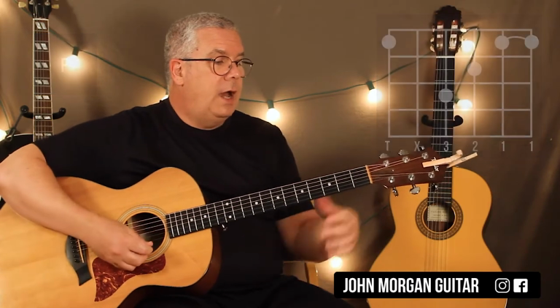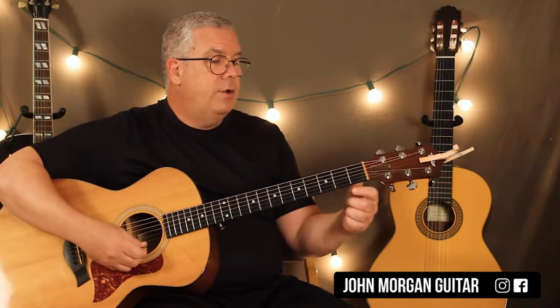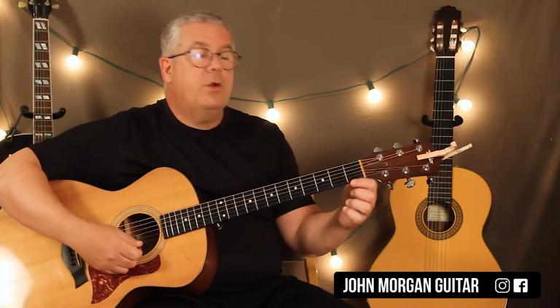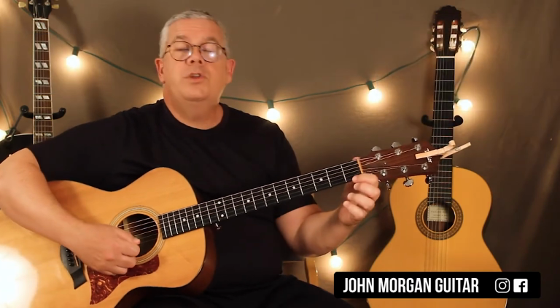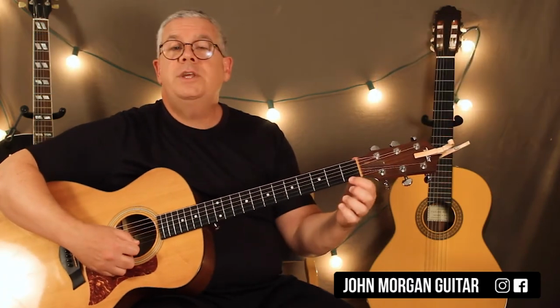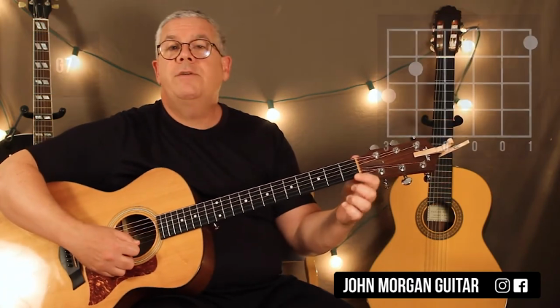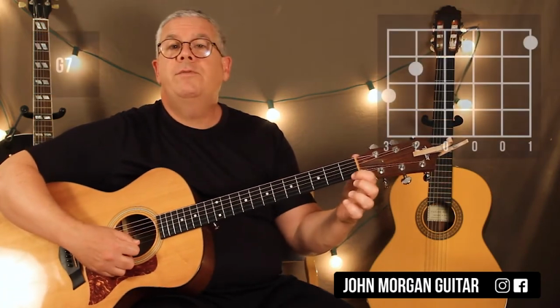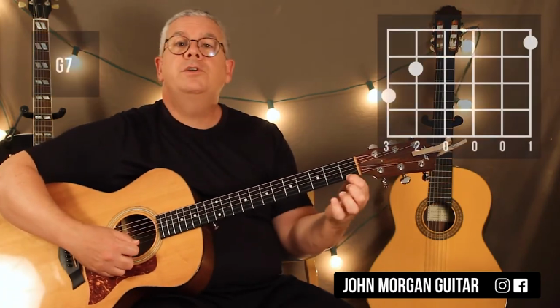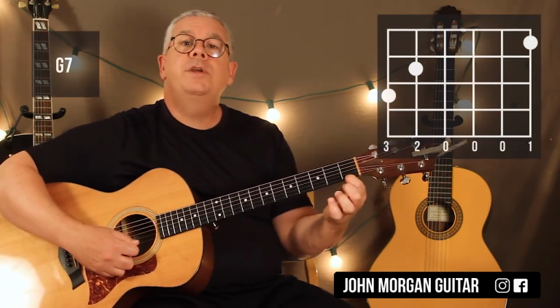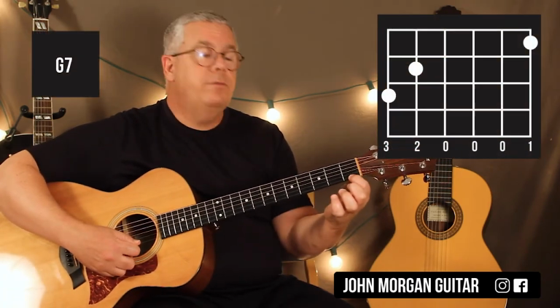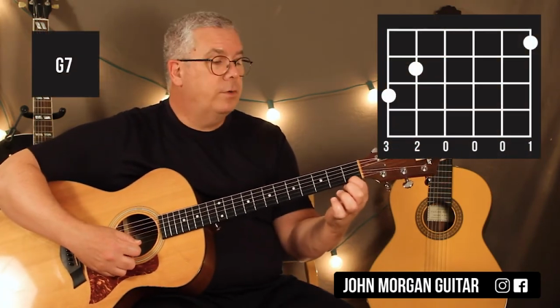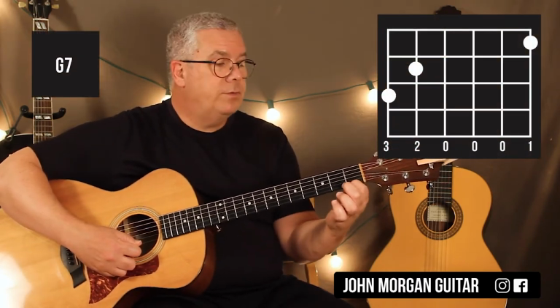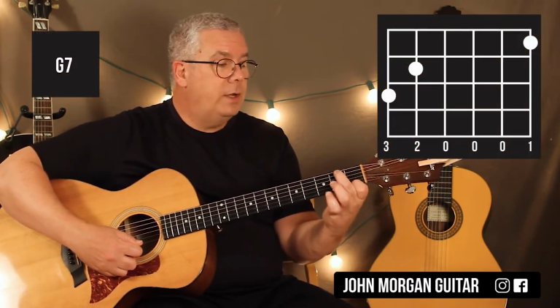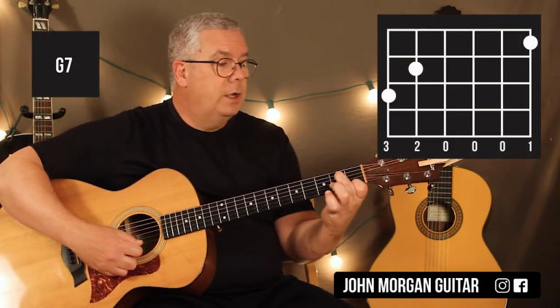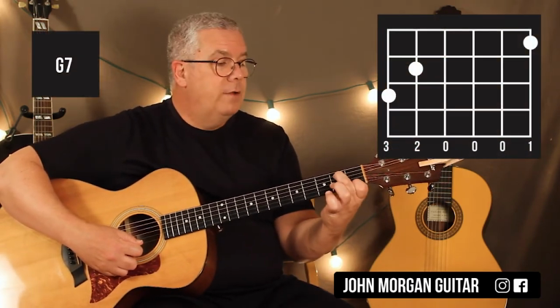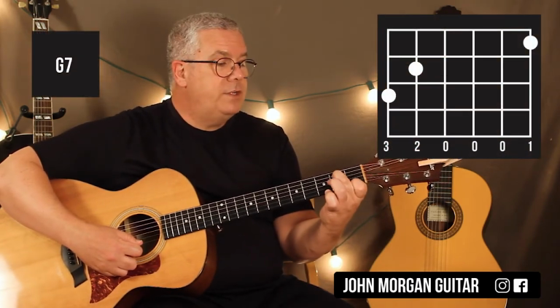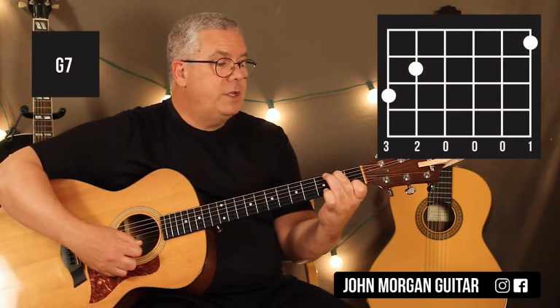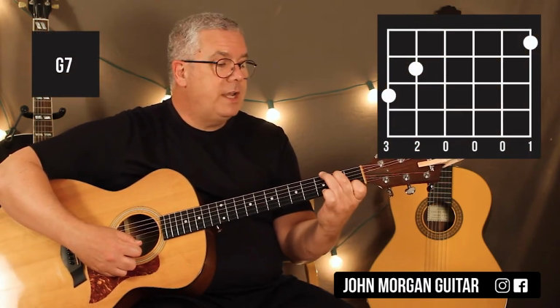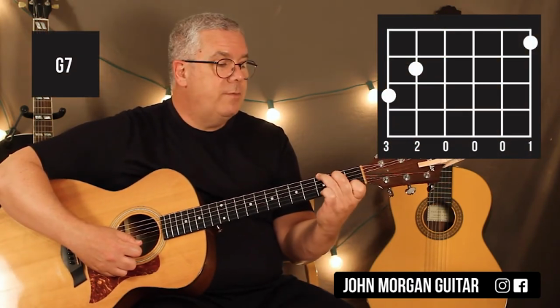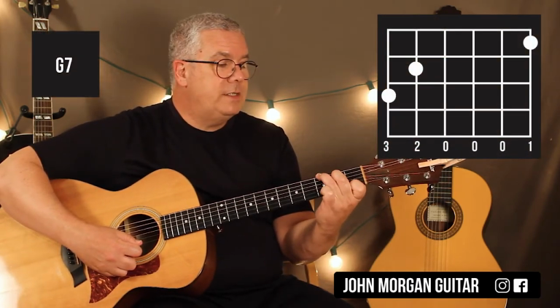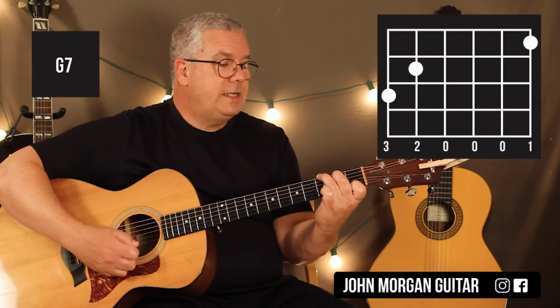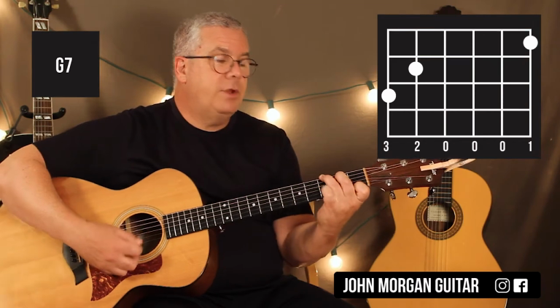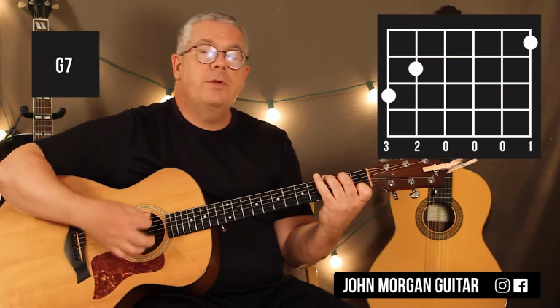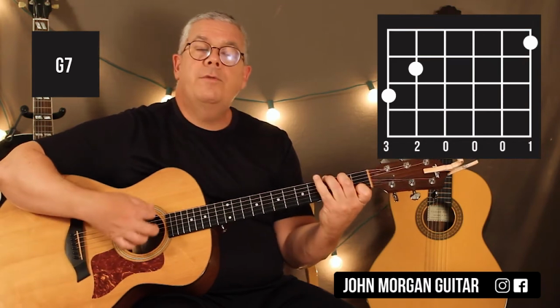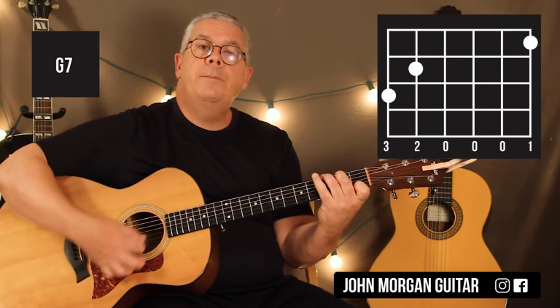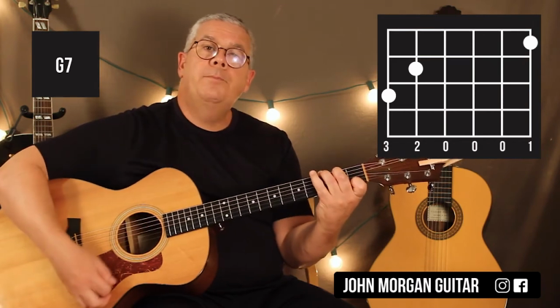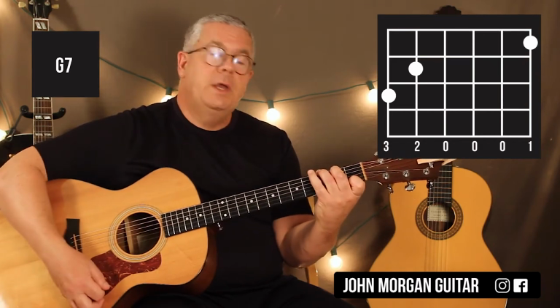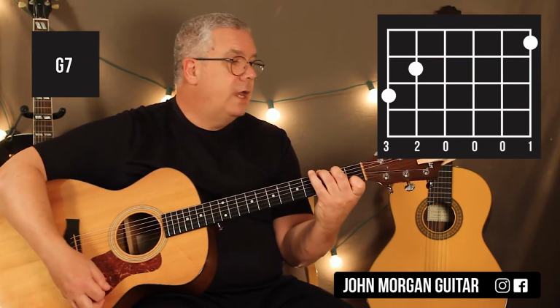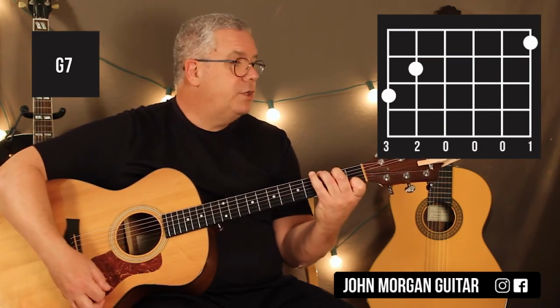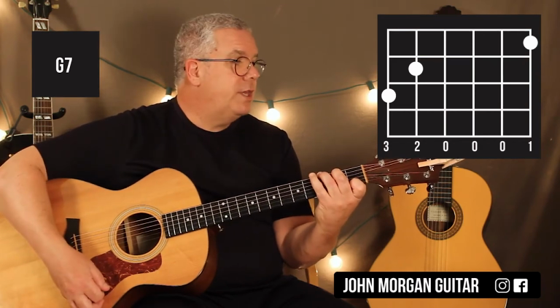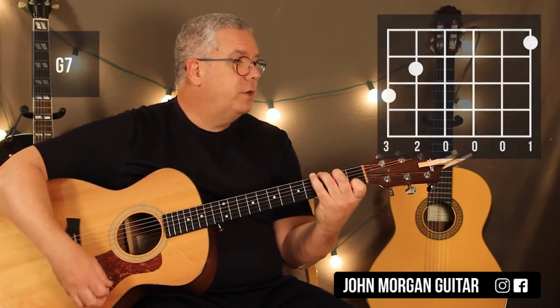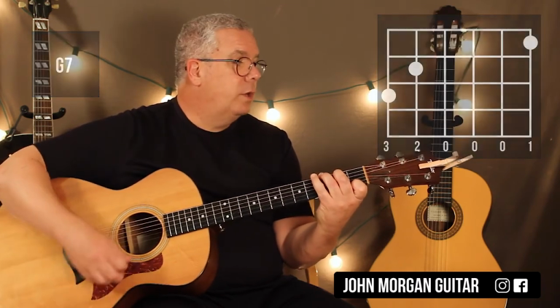Your other chord is G7: 1st string, 1st fret; 5th string, 2nd fret; 6th string, 3rd fret. That's a G7 chord.